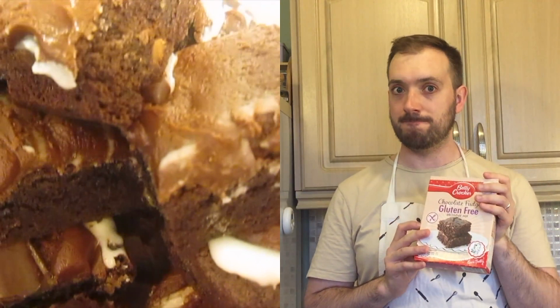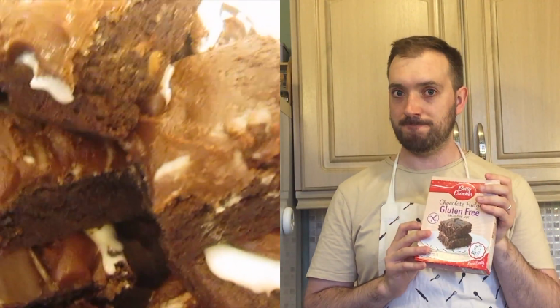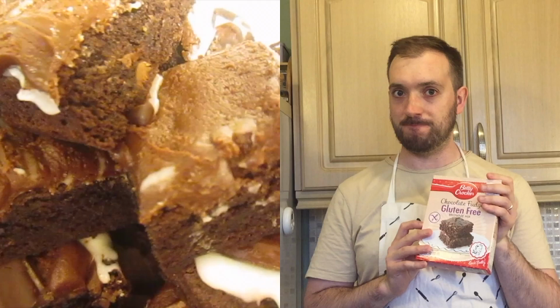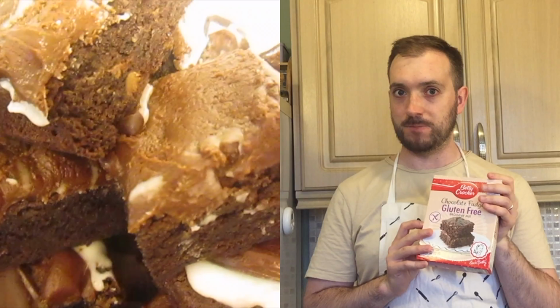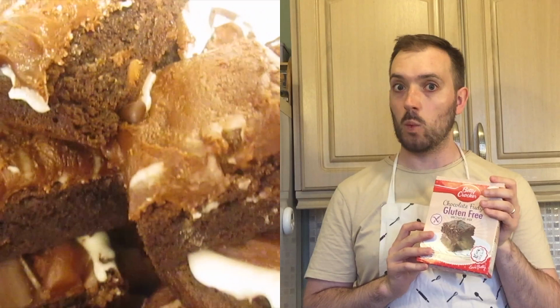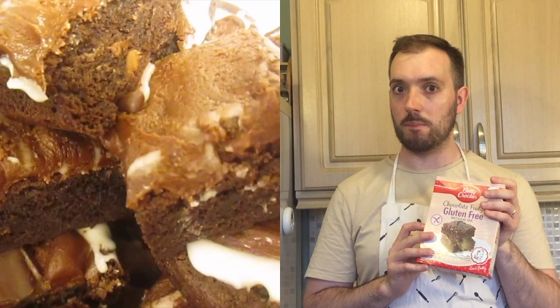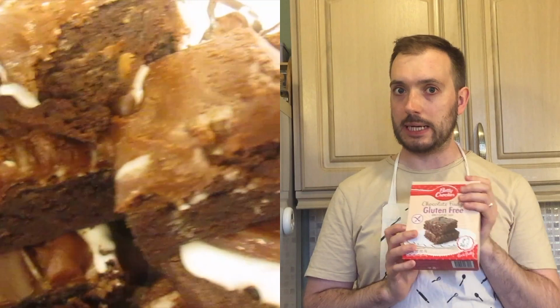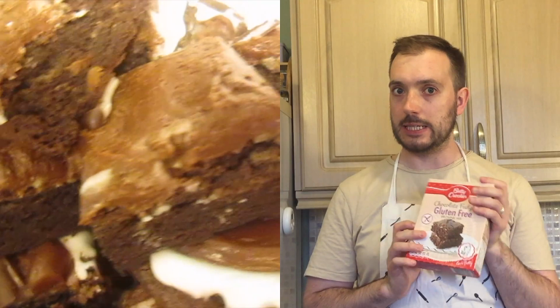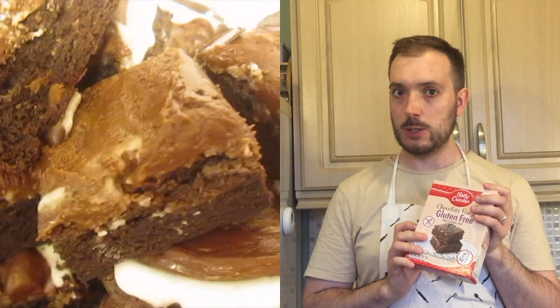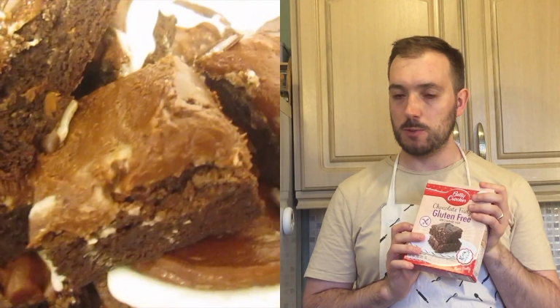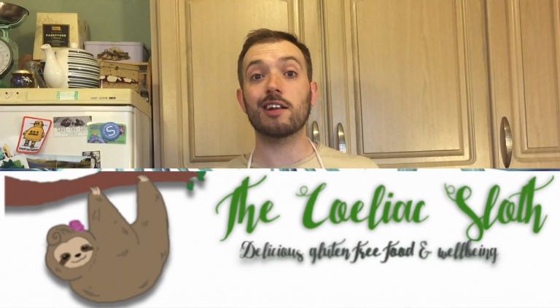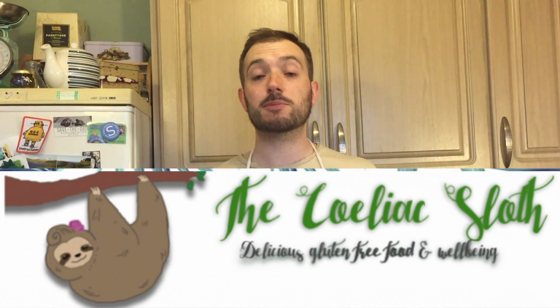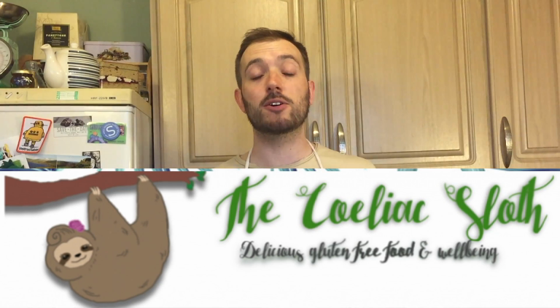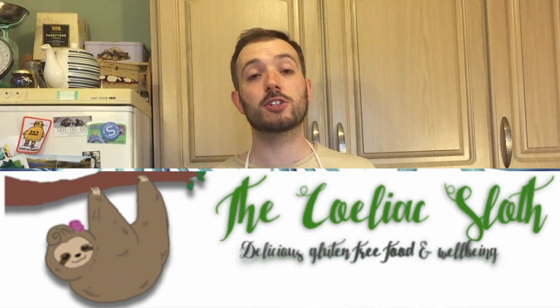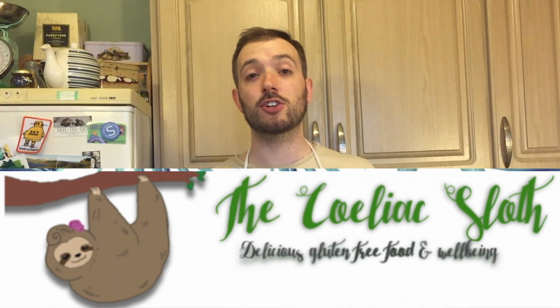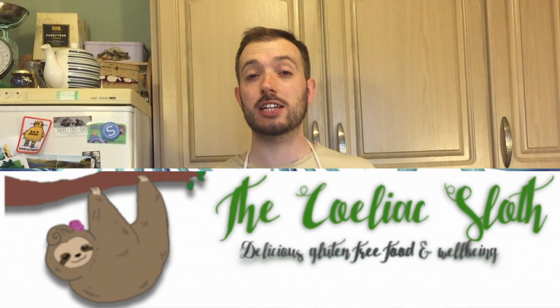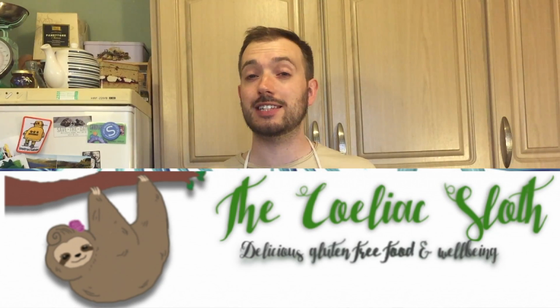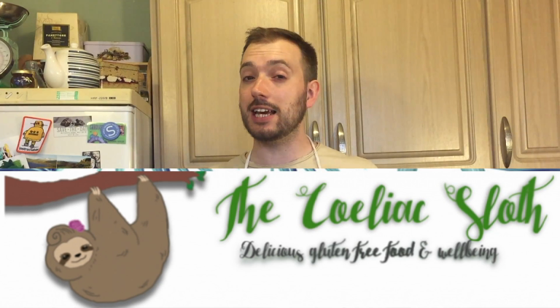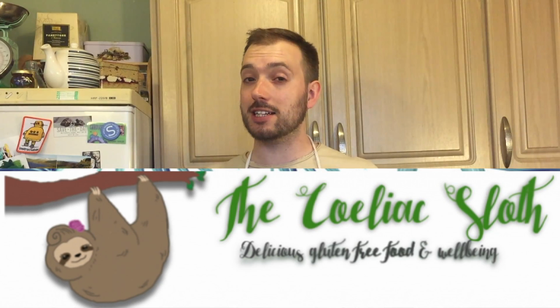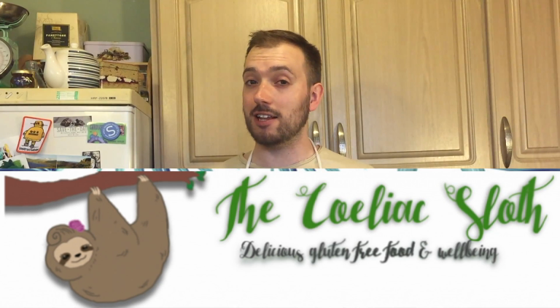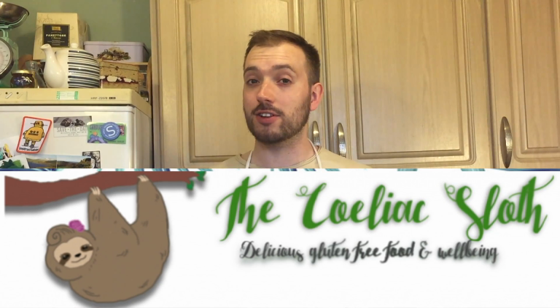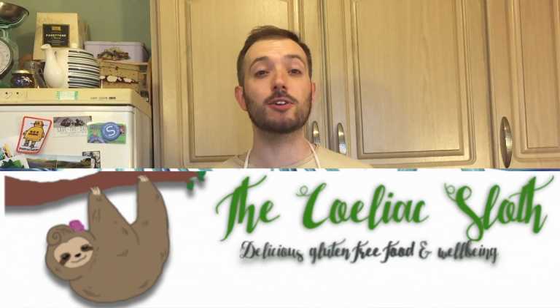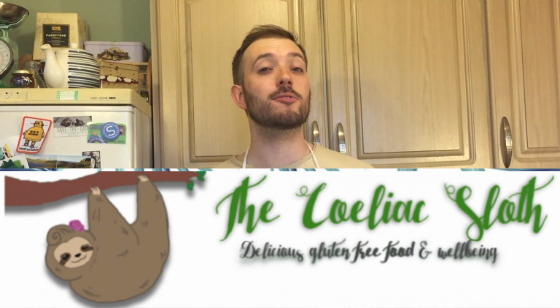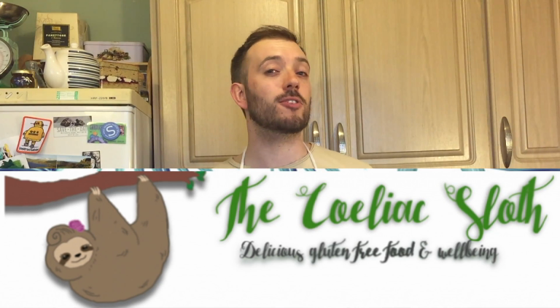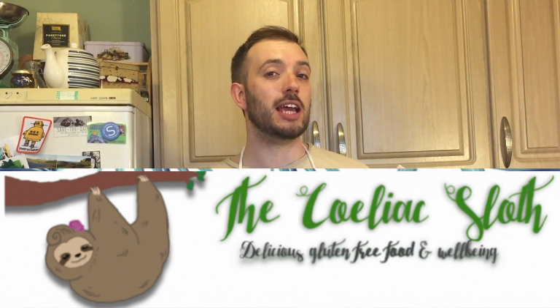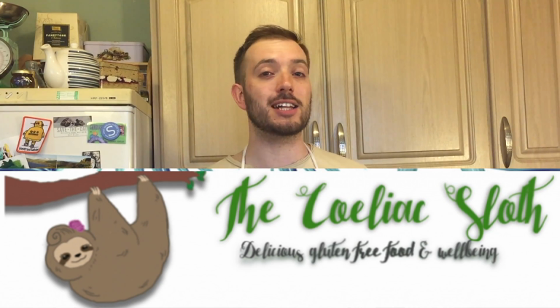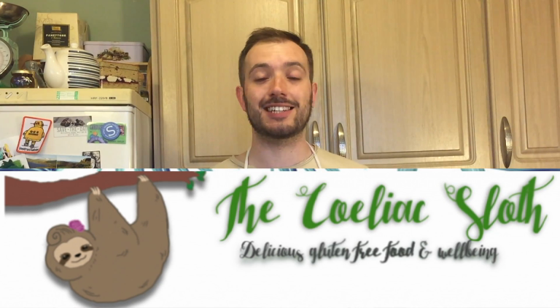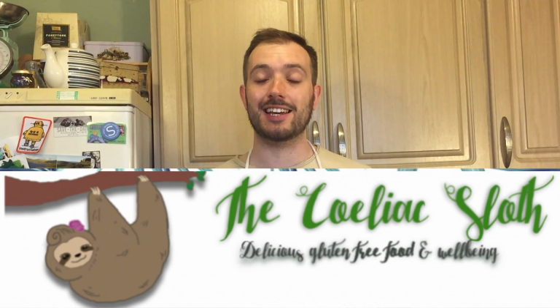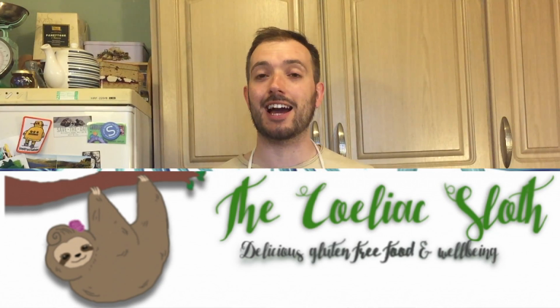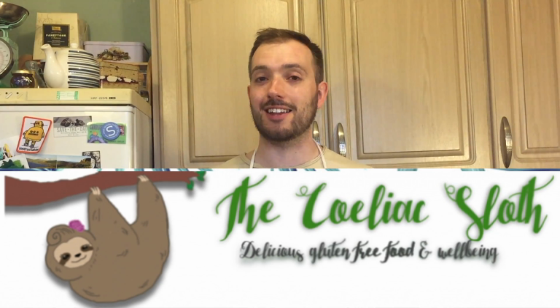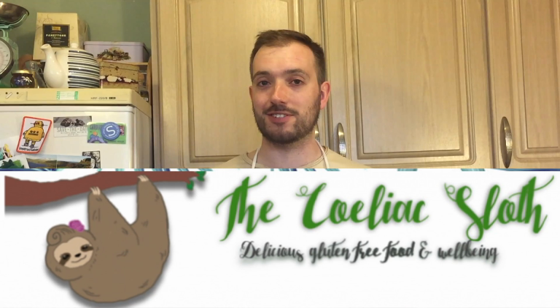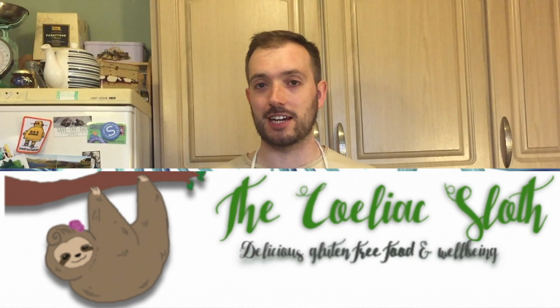Hello and welcome to Colin's Time to Bake. This week I was challenged by the Celiac Sloth Georgina, who told me I need to make something special with this instant gluten-free brownie mix. There are links below to Georgina's Celiac Sloth gluten-free and celiac lifestyle channel.